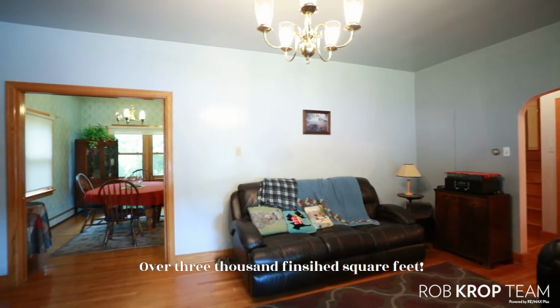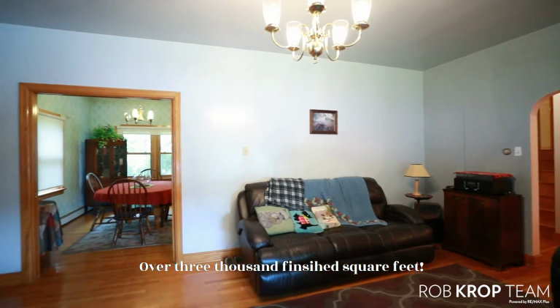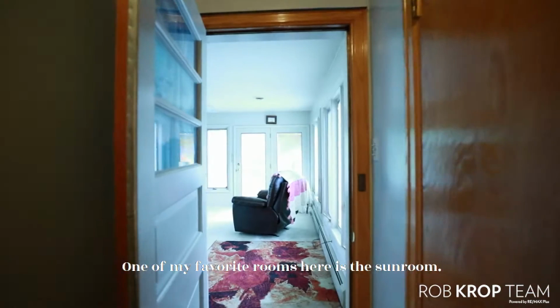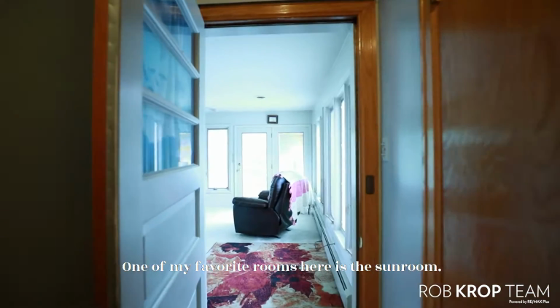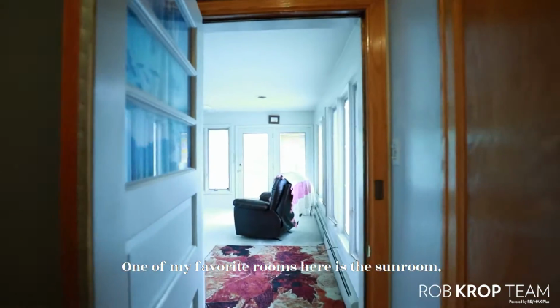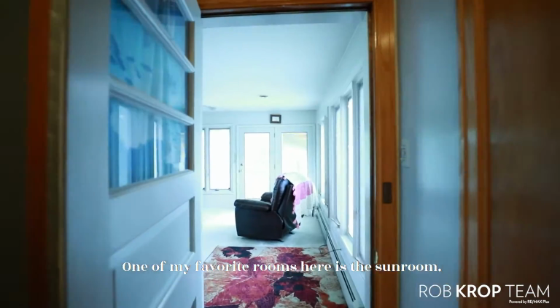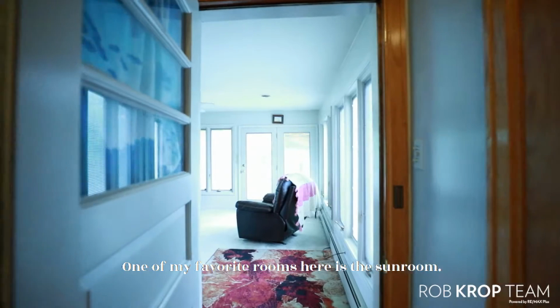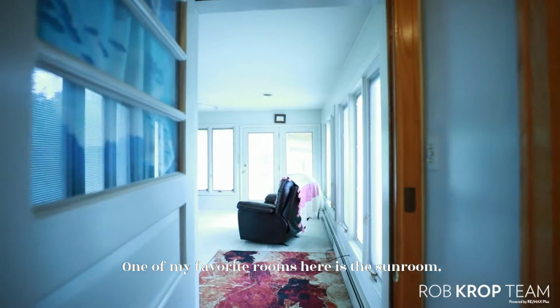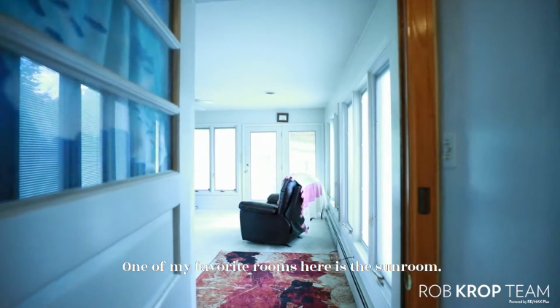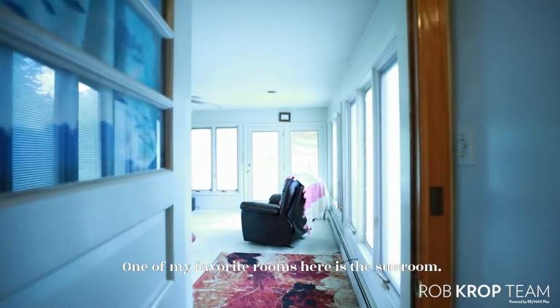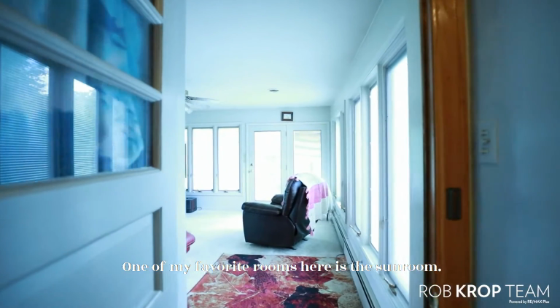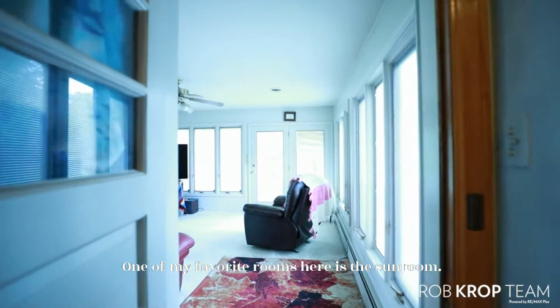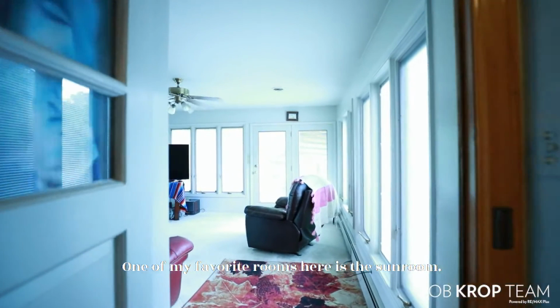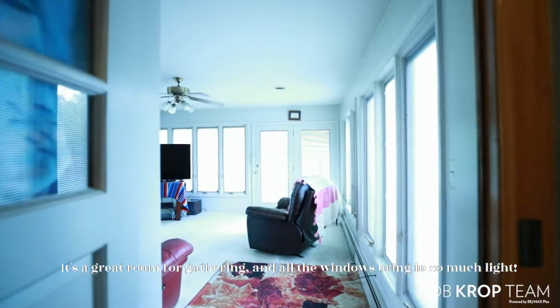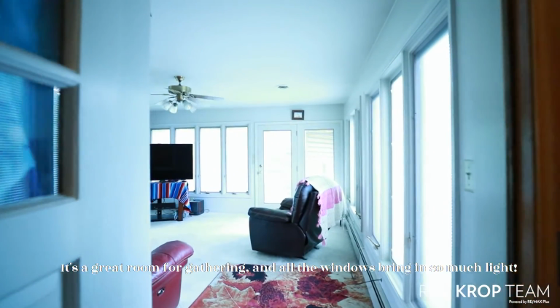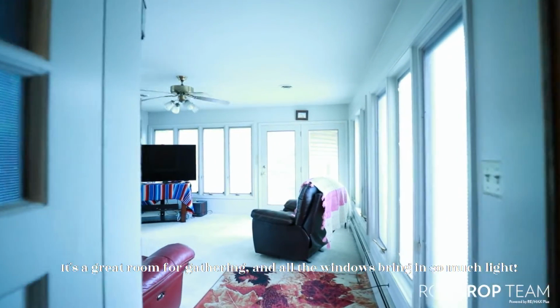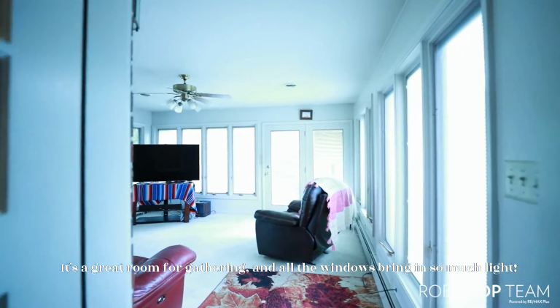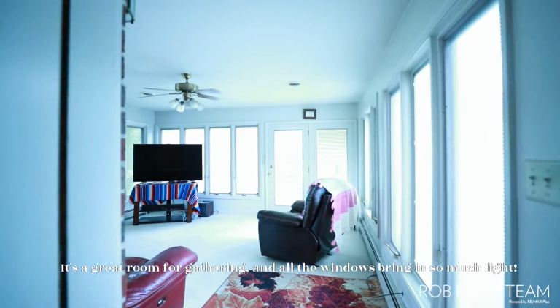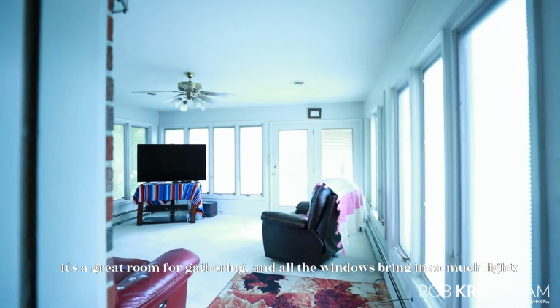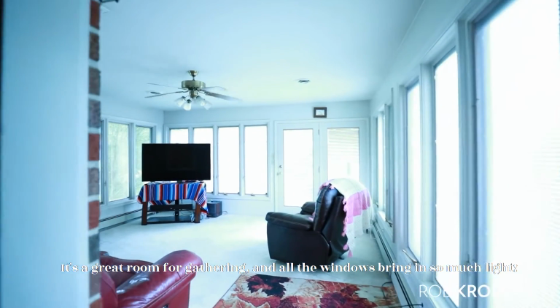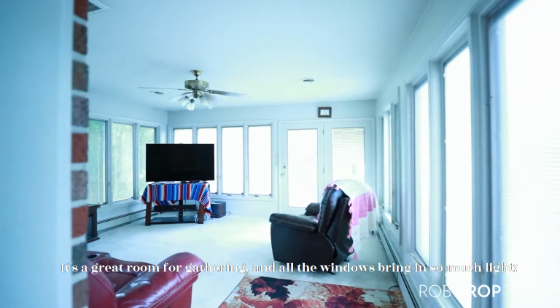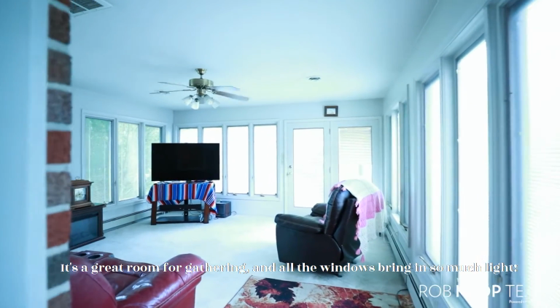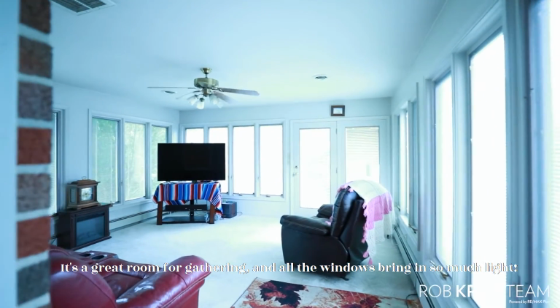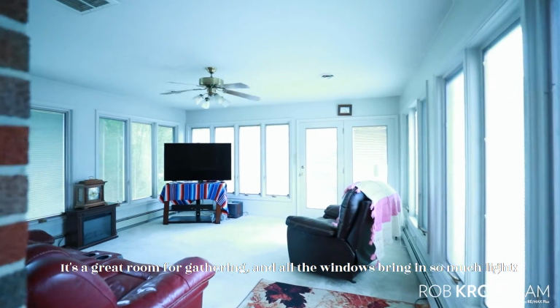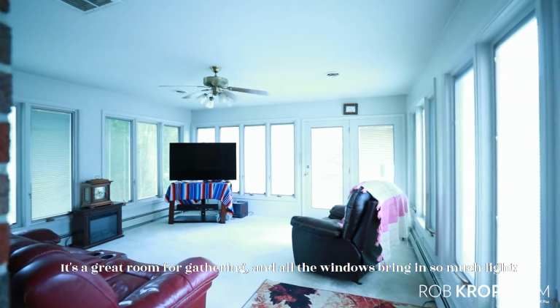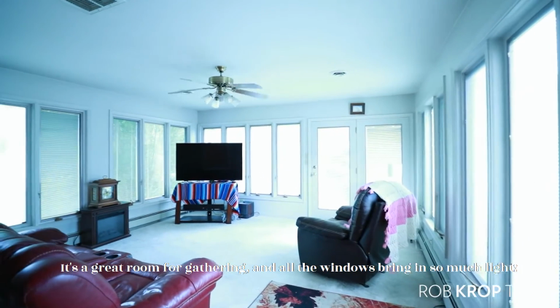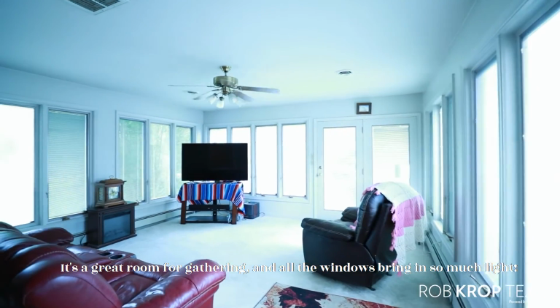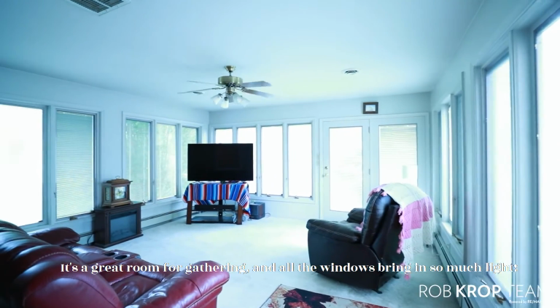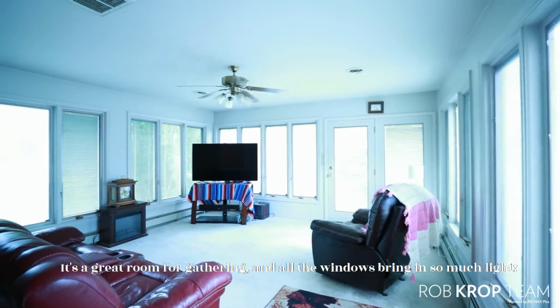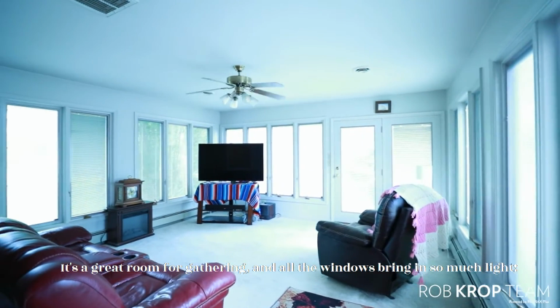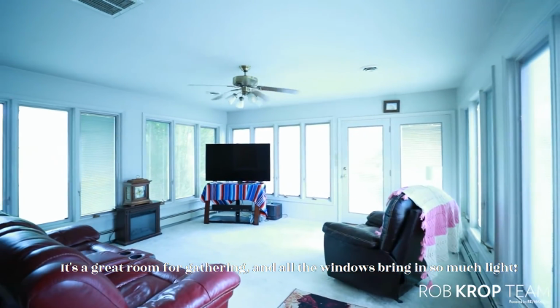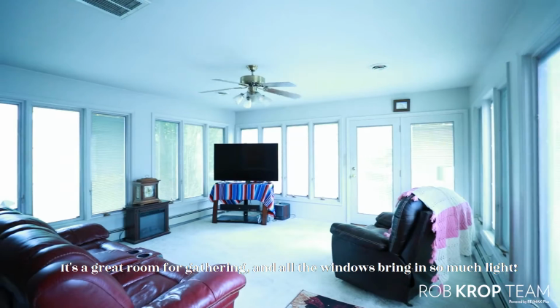One of my favorite rooms here is the sunroom. It's a great room for gathering, and all the windows just bring in so much light.